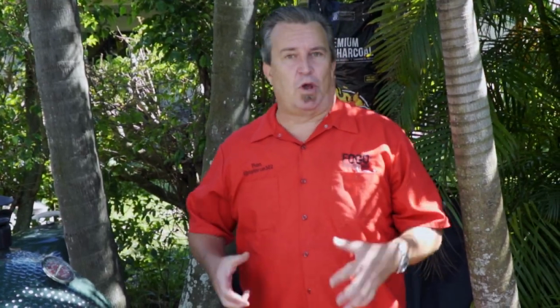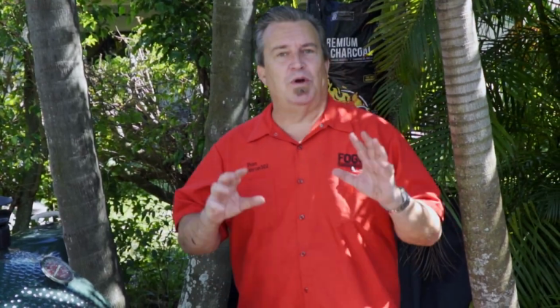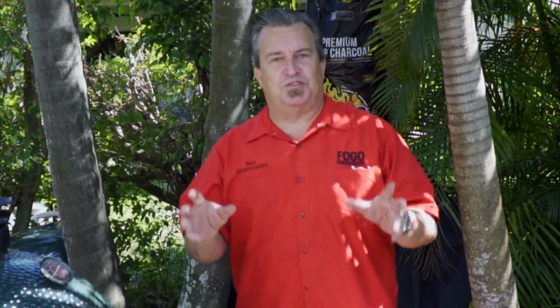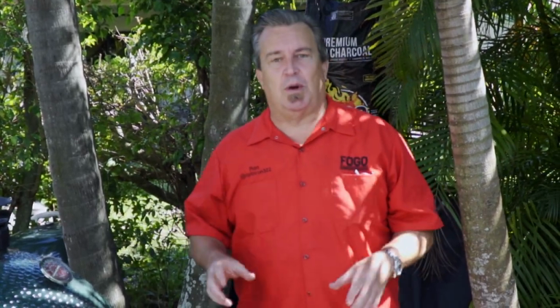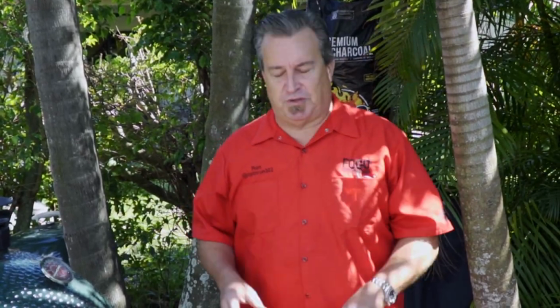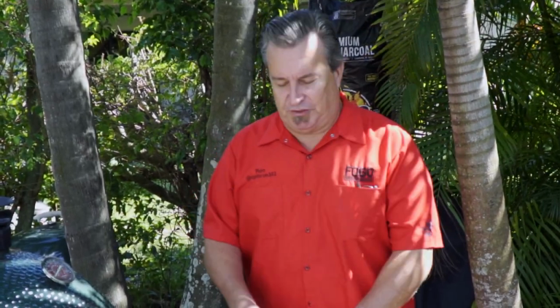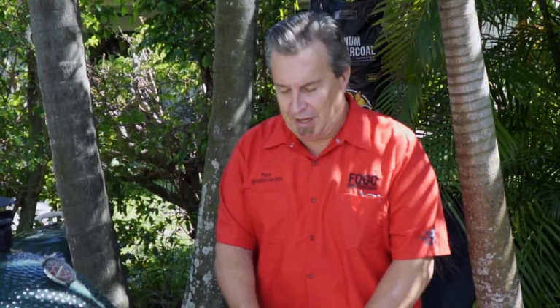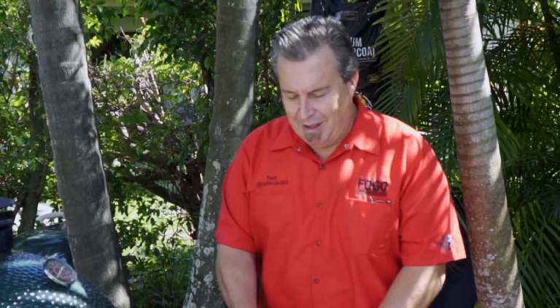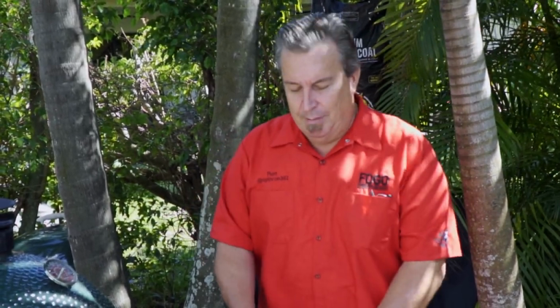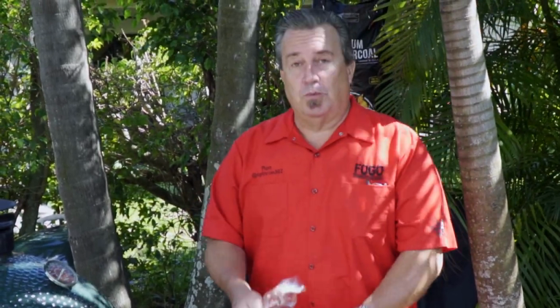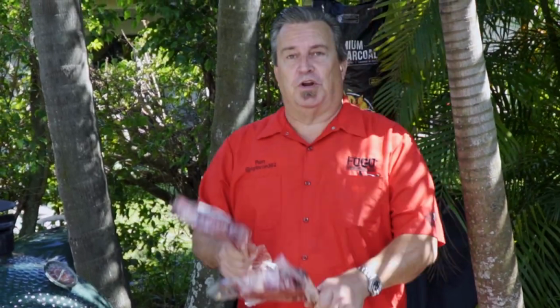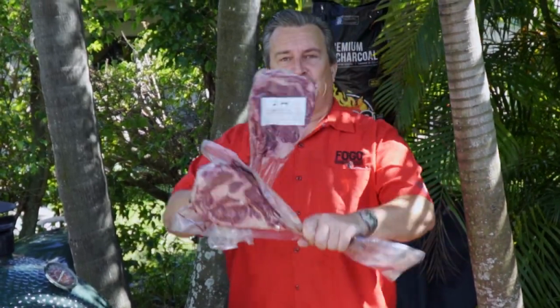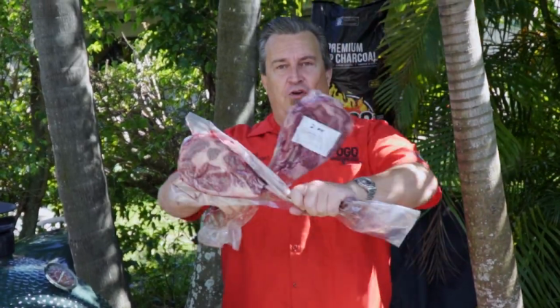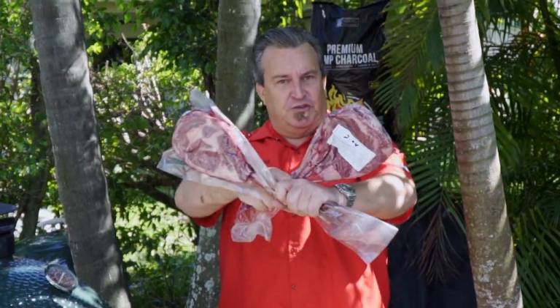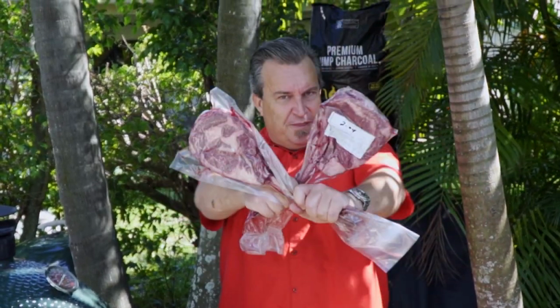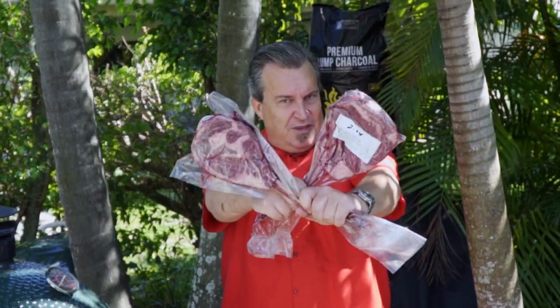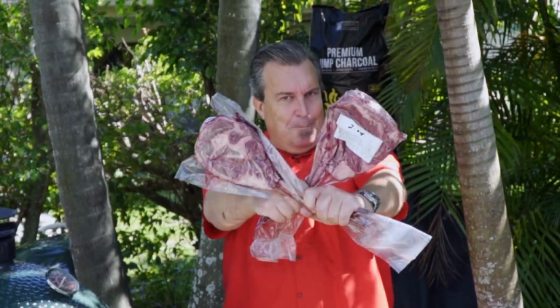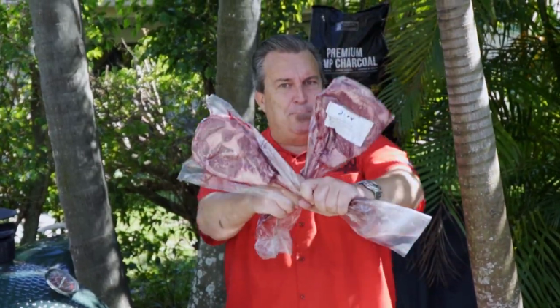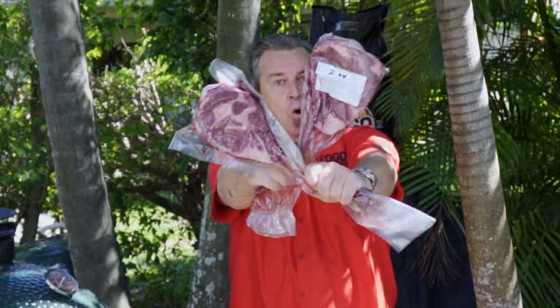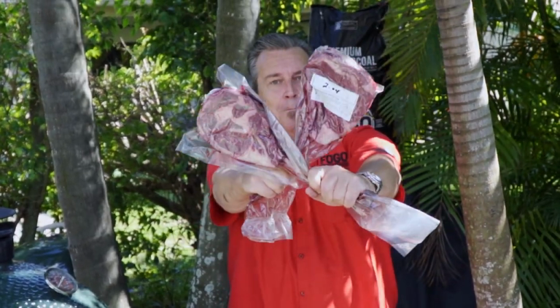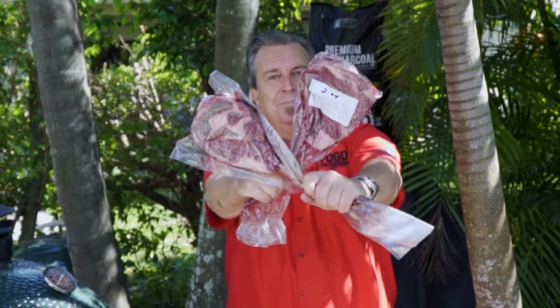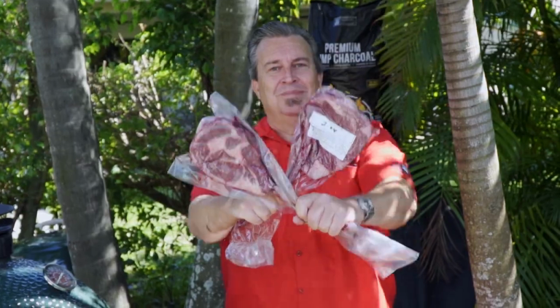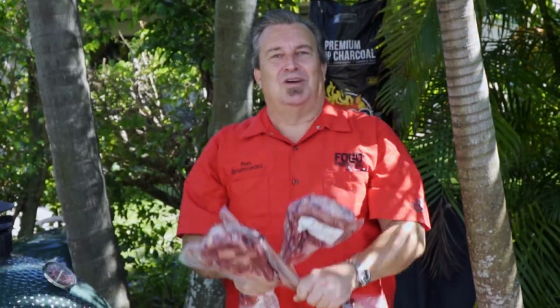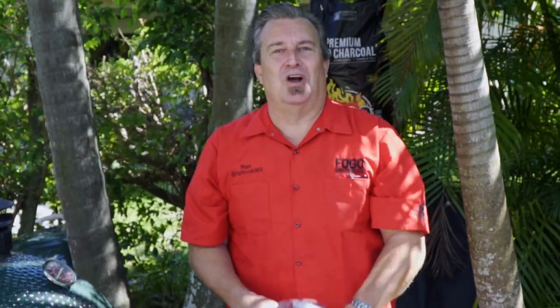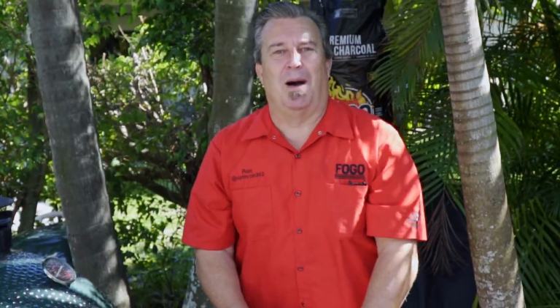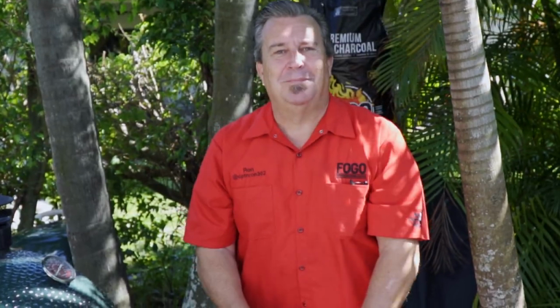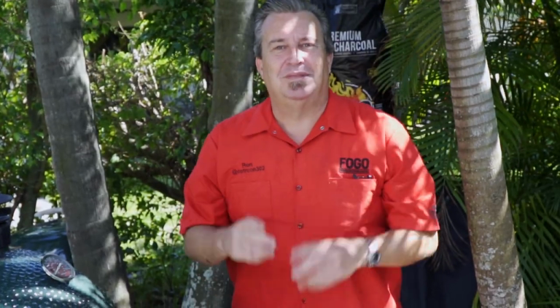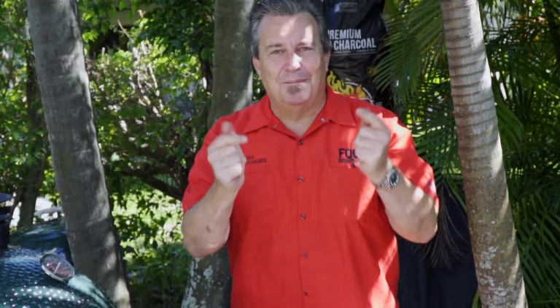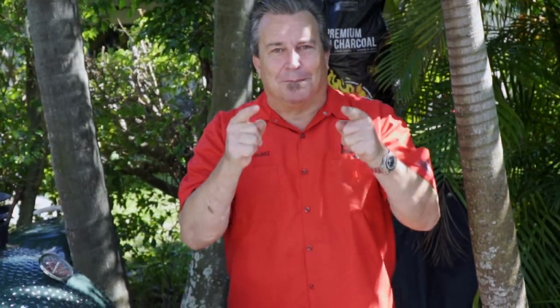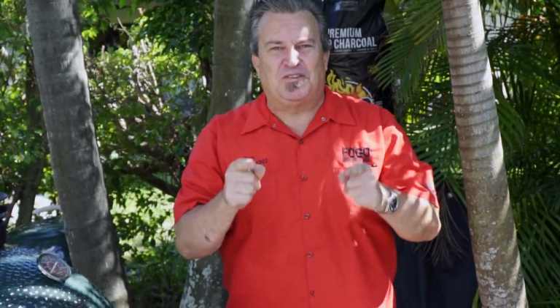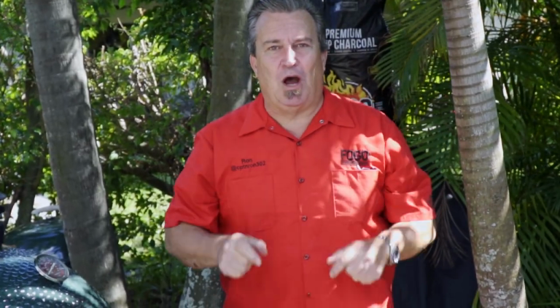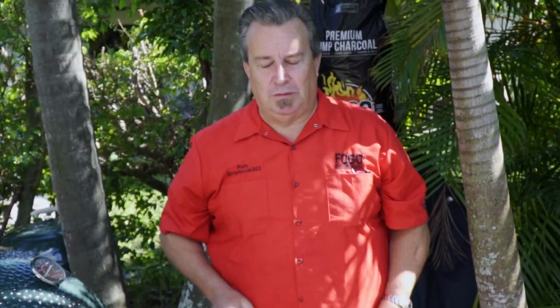We're going to crisscross them like this — boom! Cook them up, let's go.